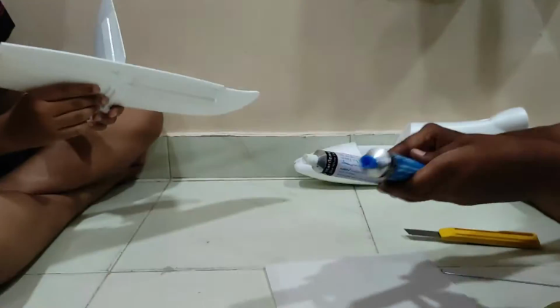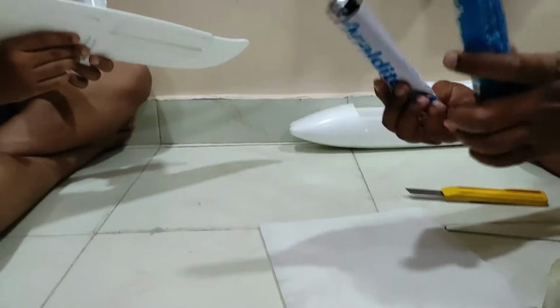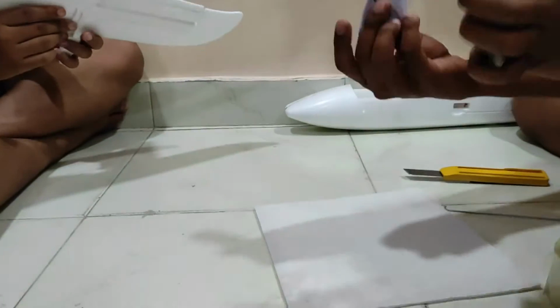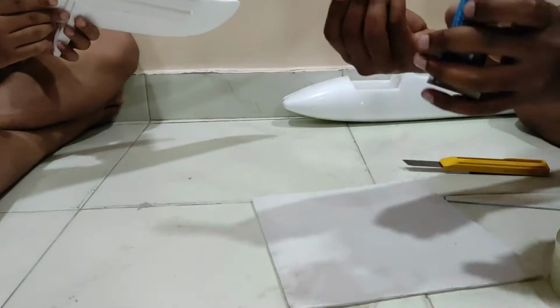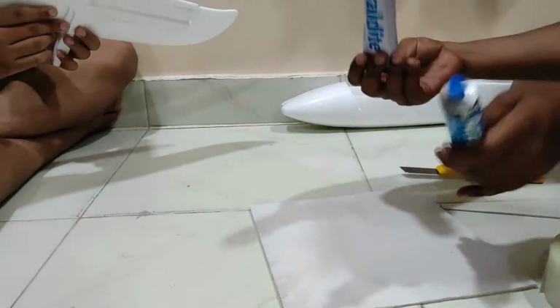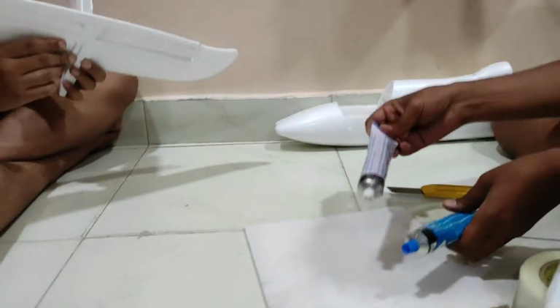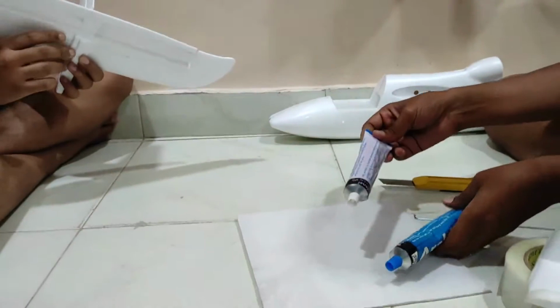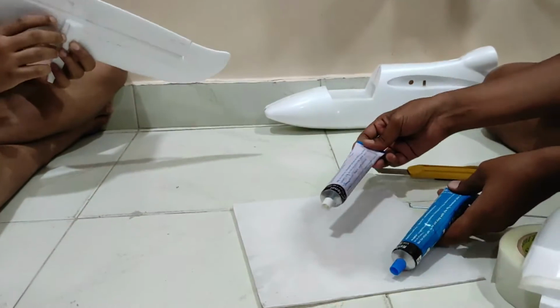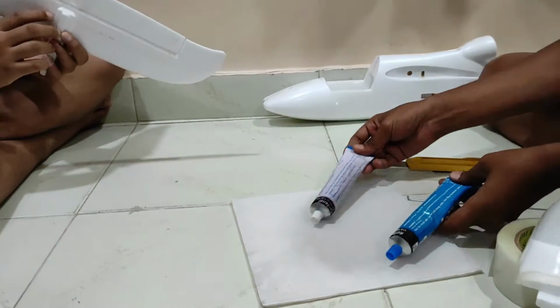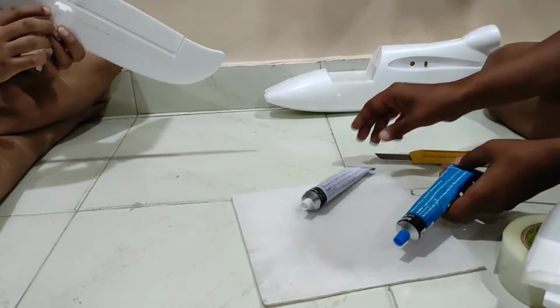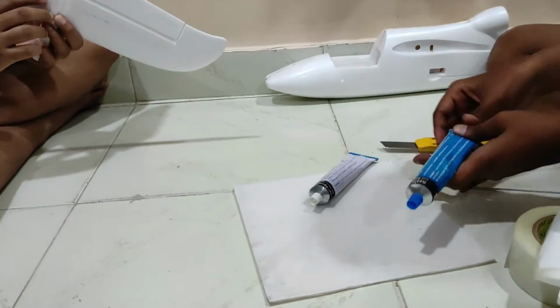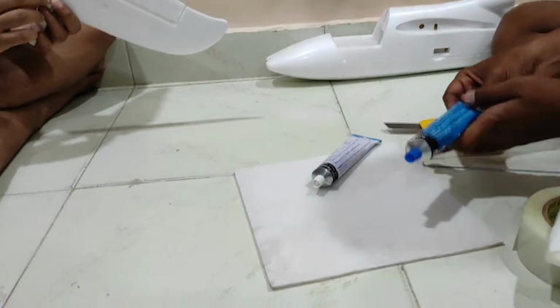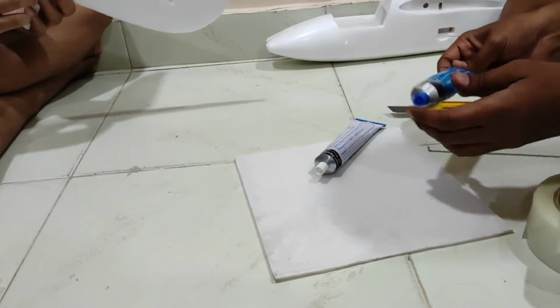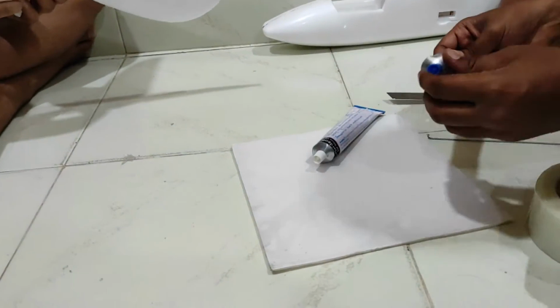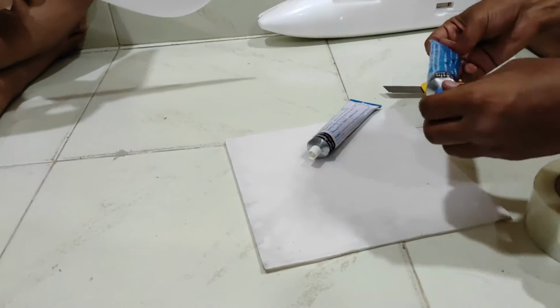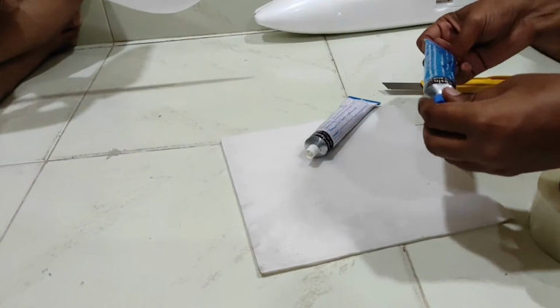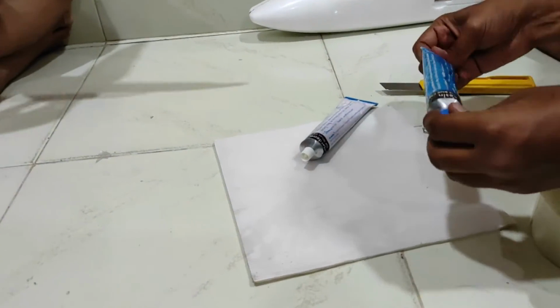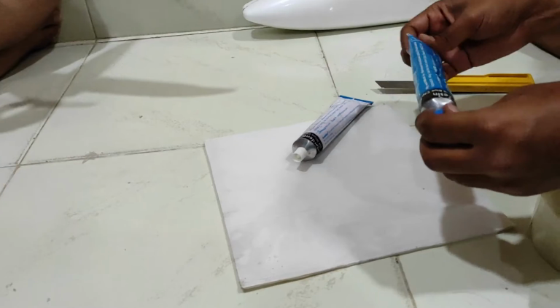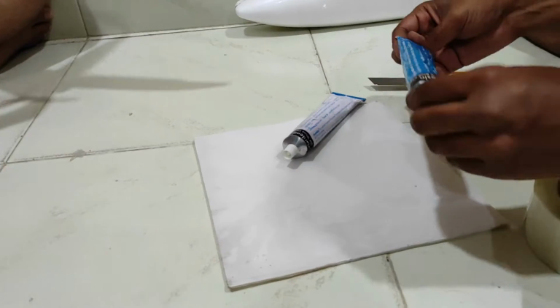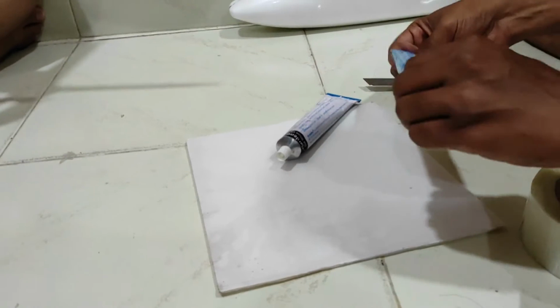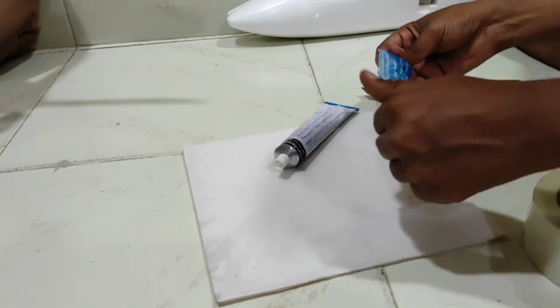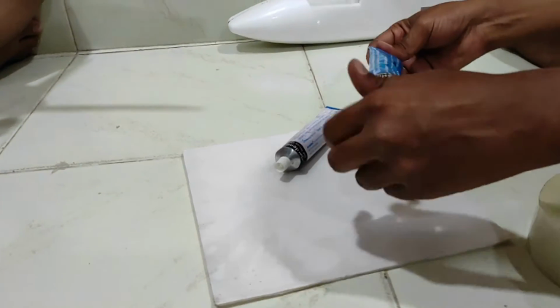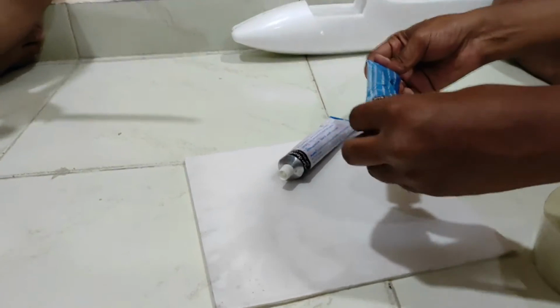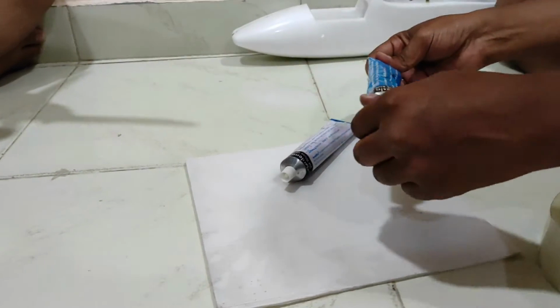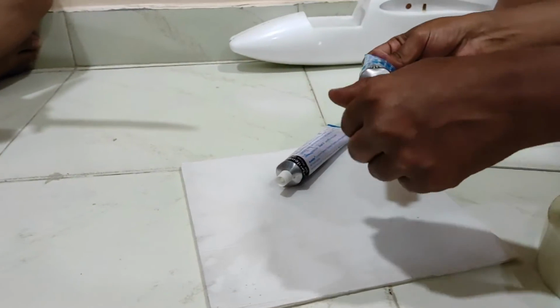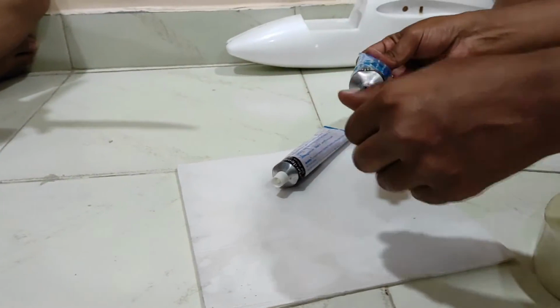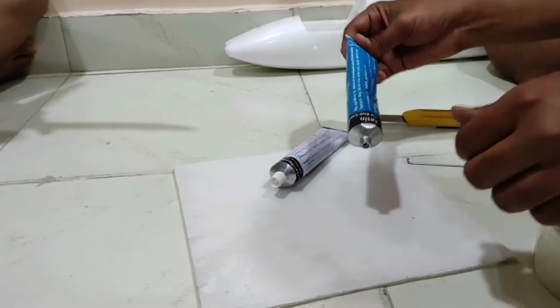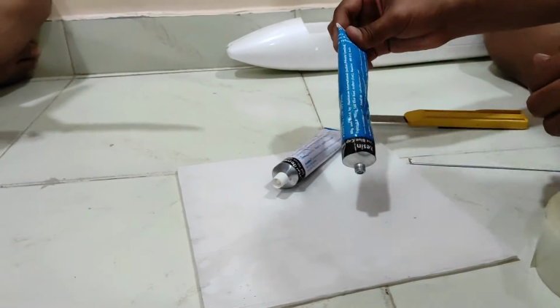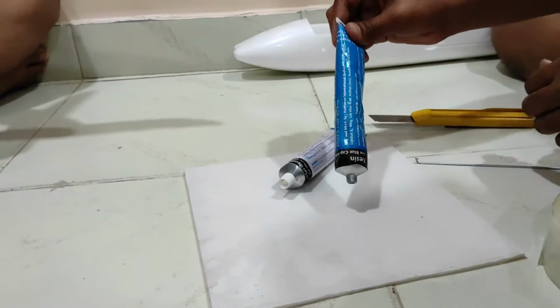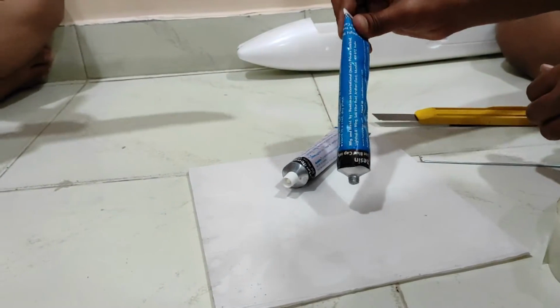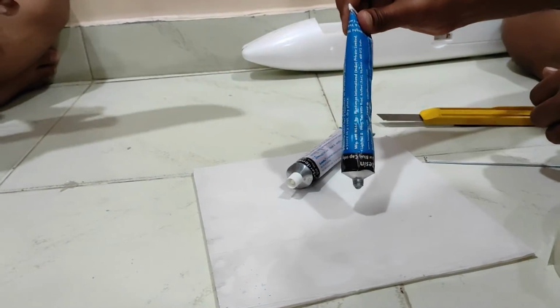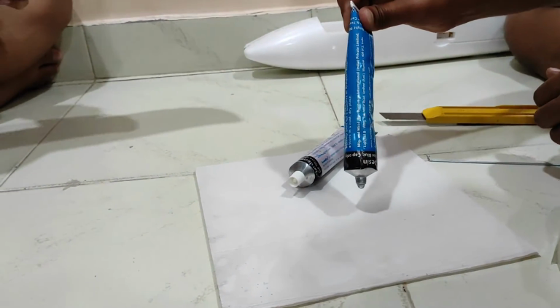This five minutes glue is a little dangerous for small kids and it activates very fast - you have to use an equal amount.